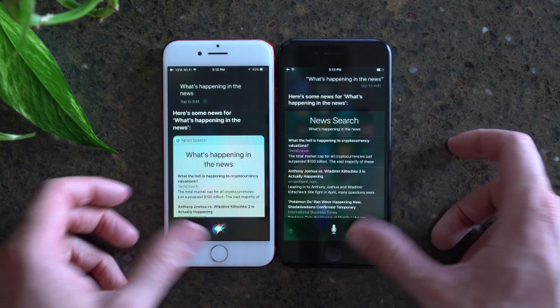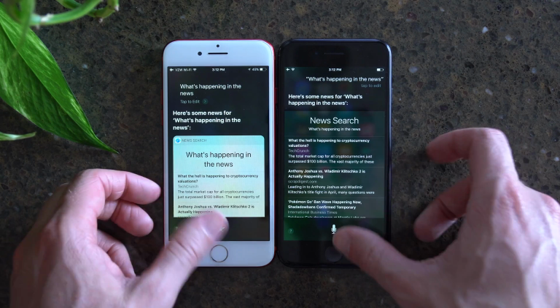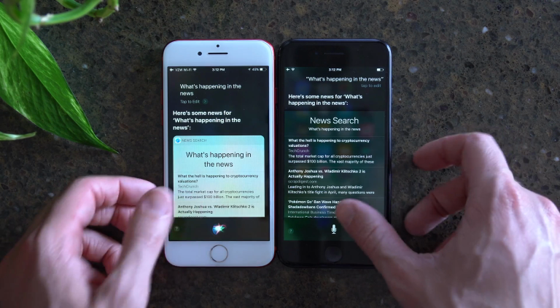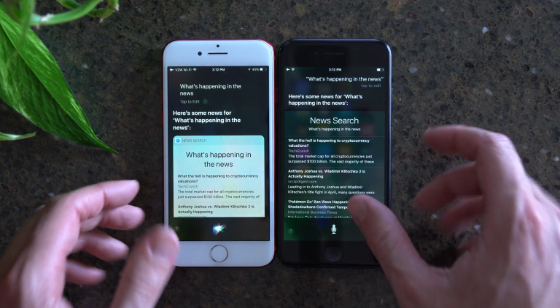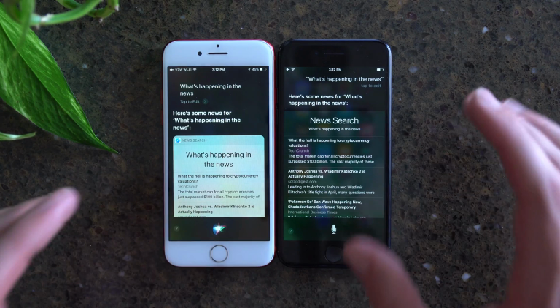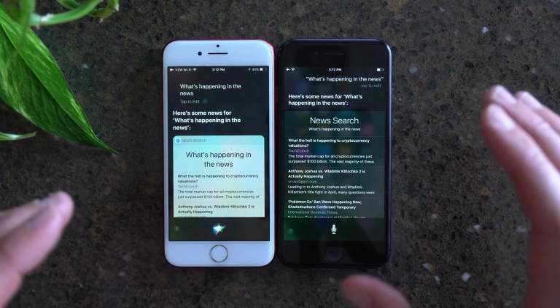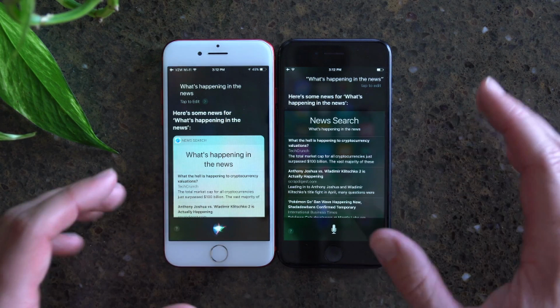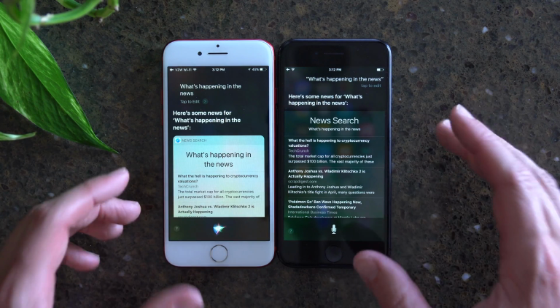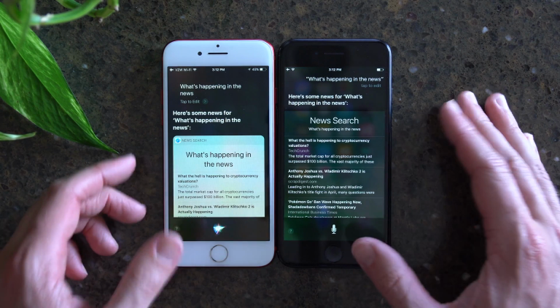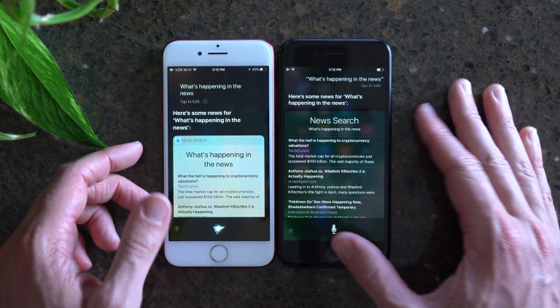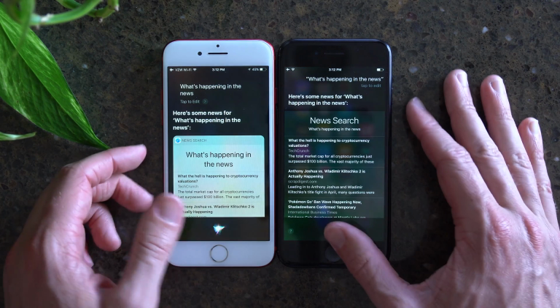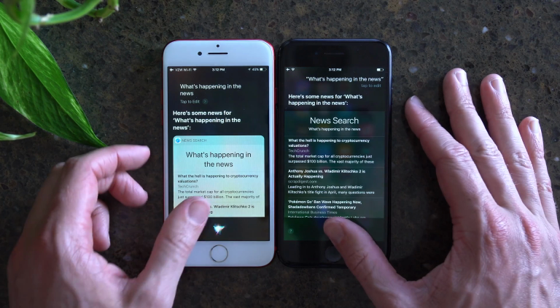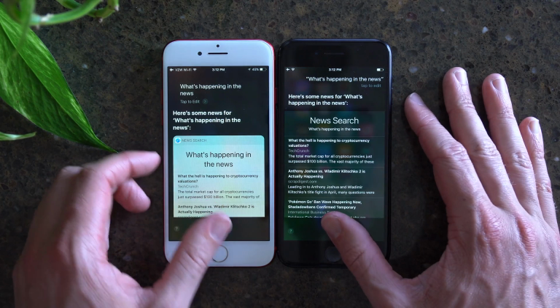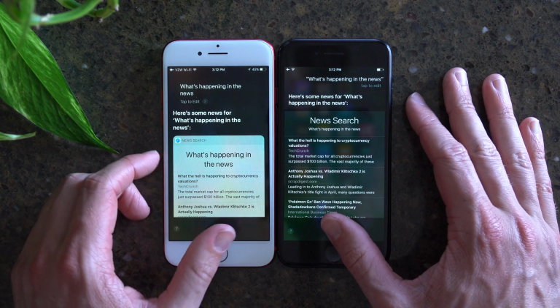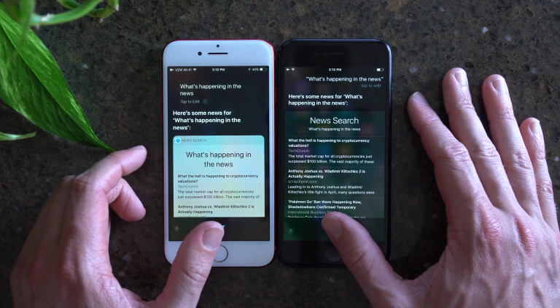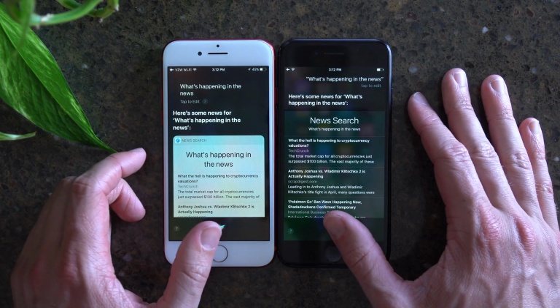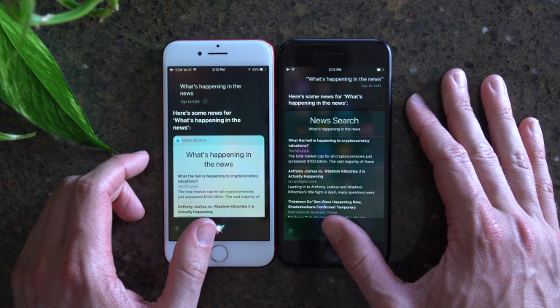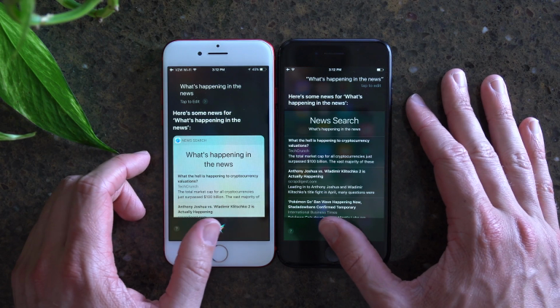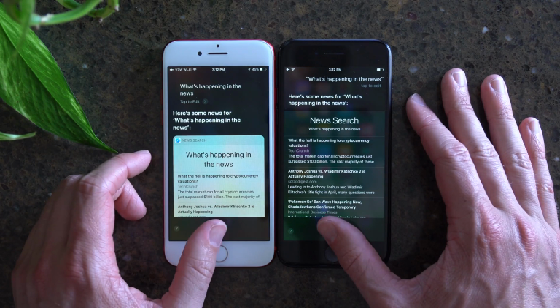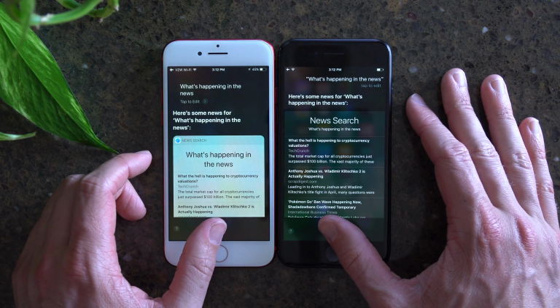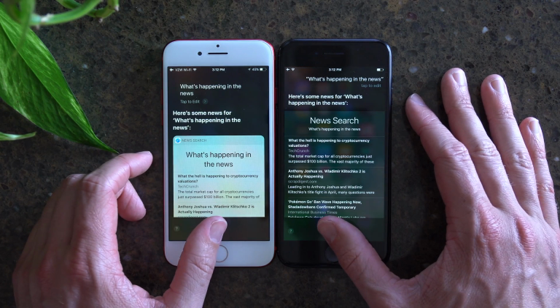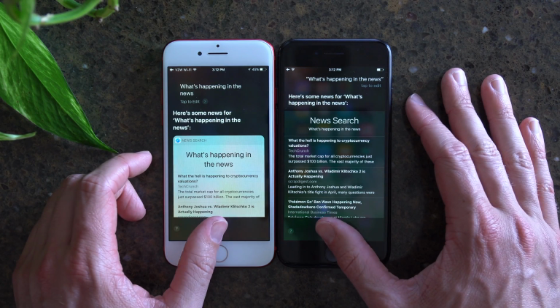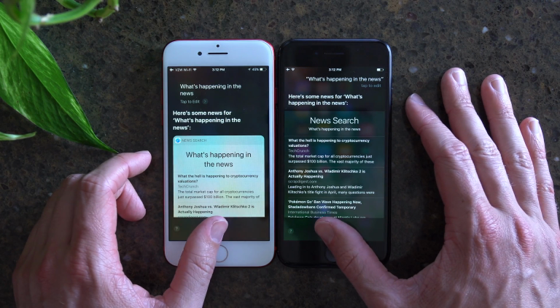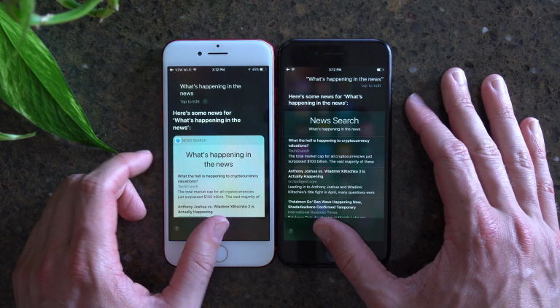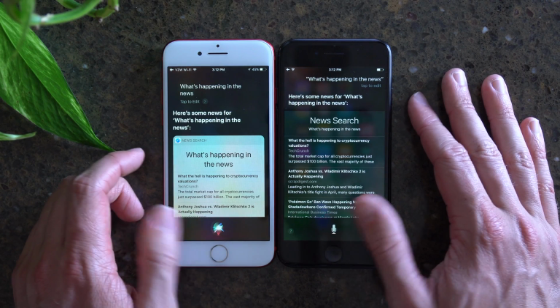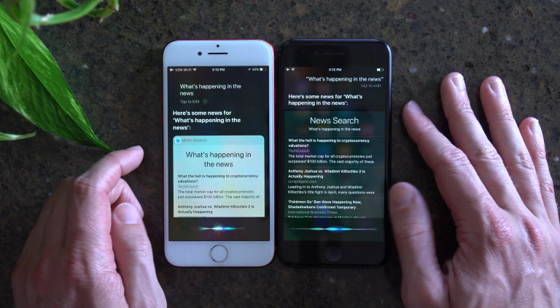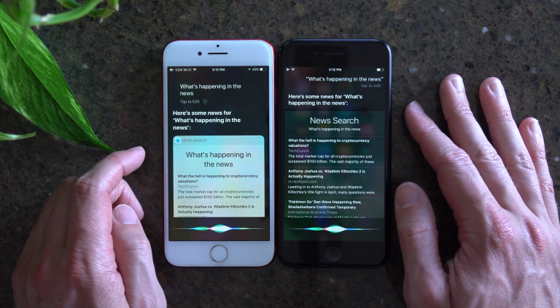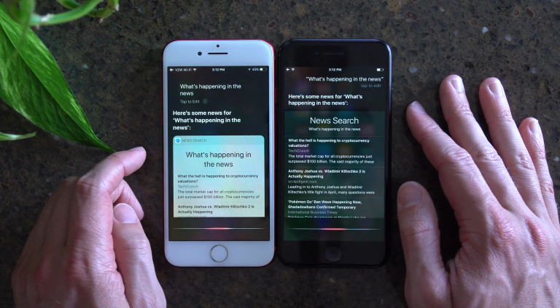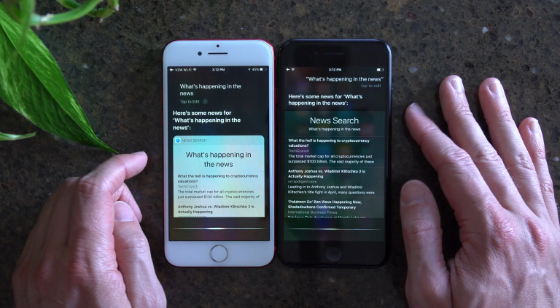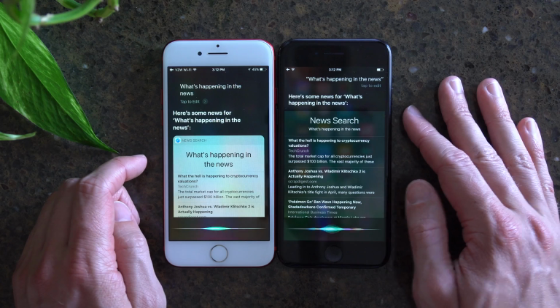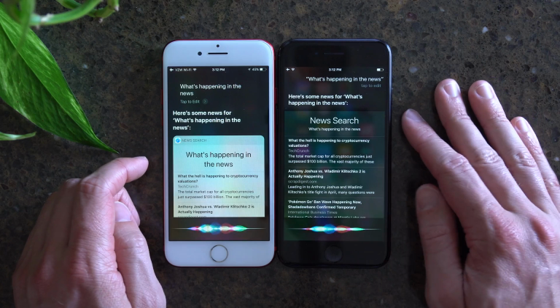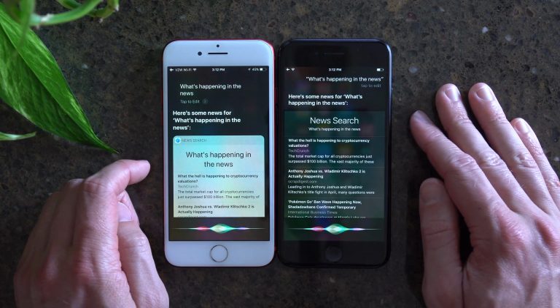Let's see if this has finally been improved. One of my pet peeves with Siri is that she just isn't that funny. Tell me a joke.